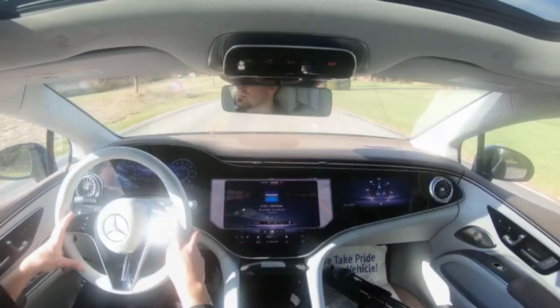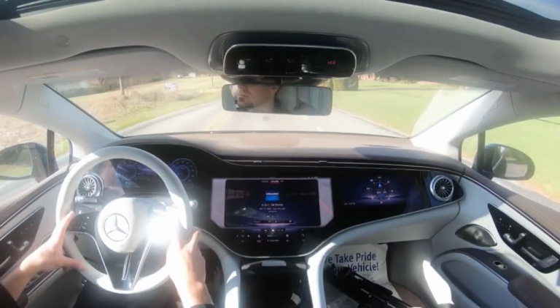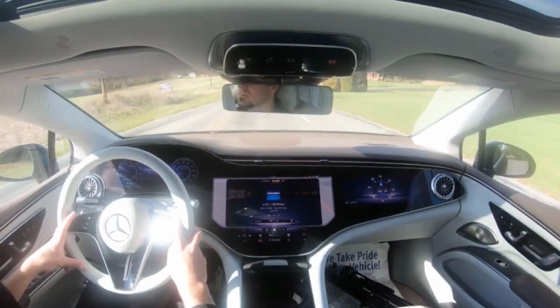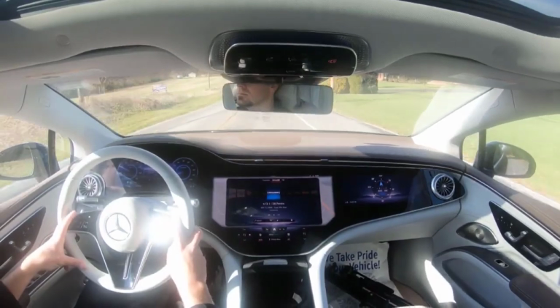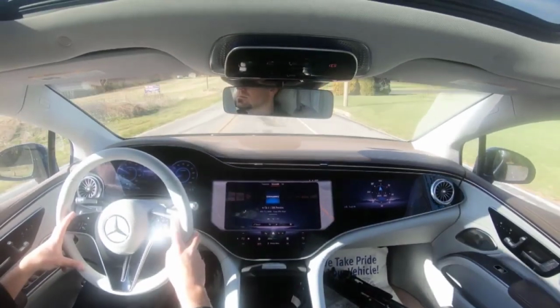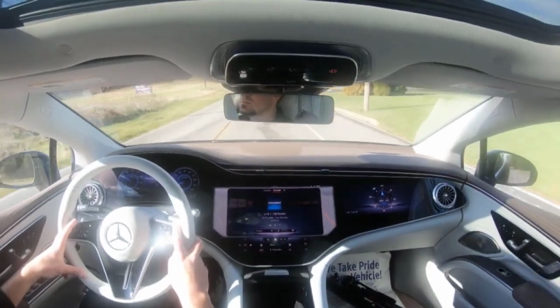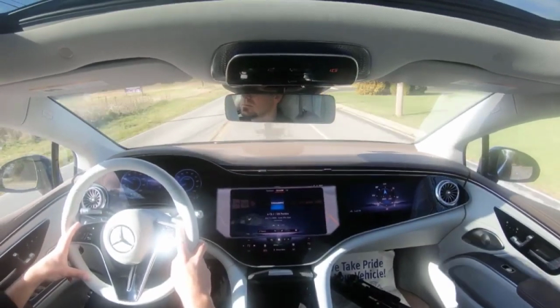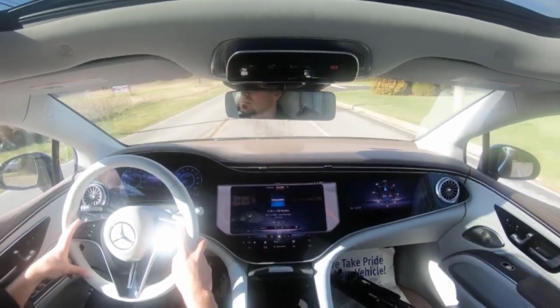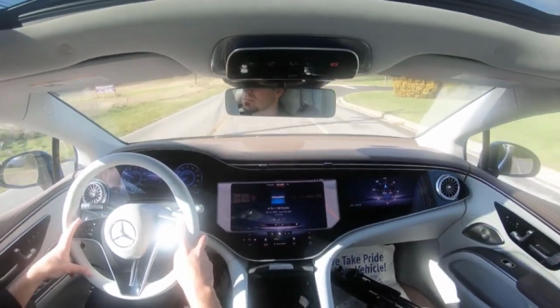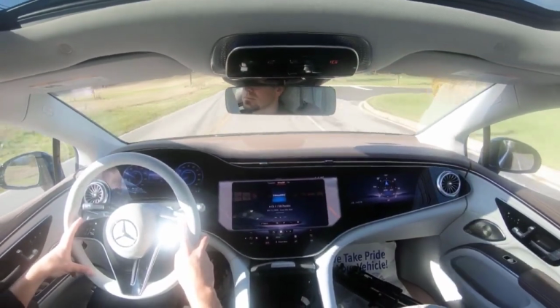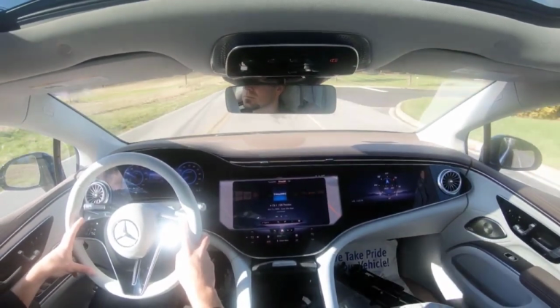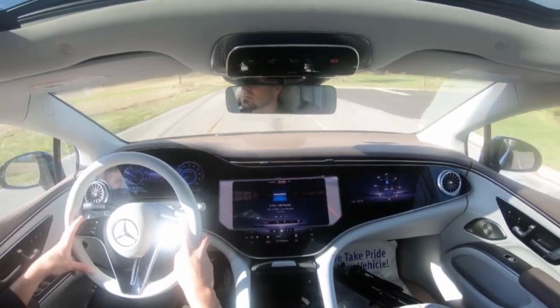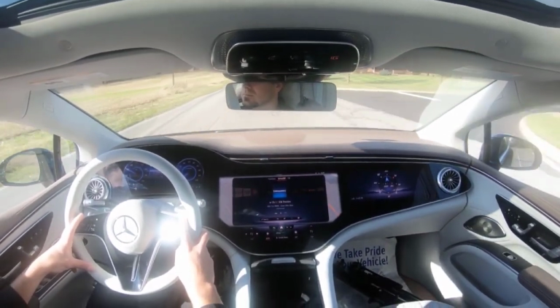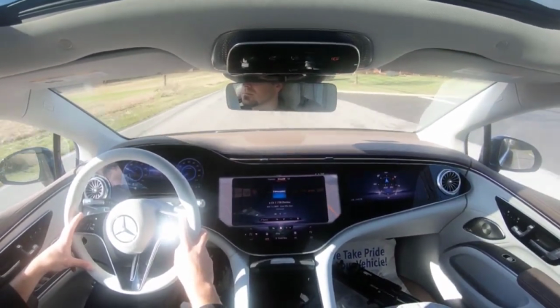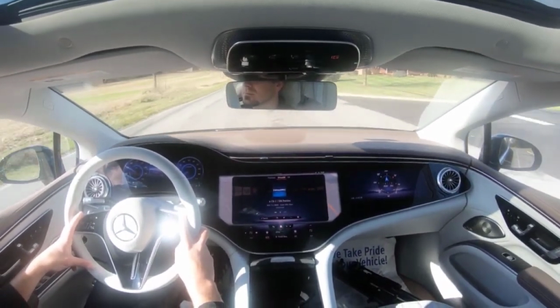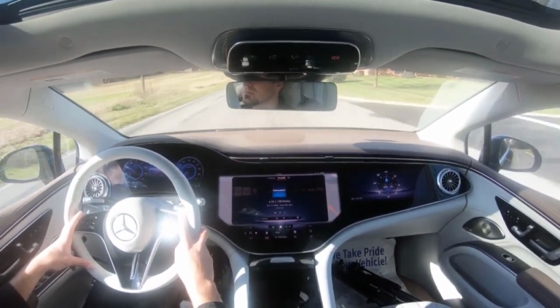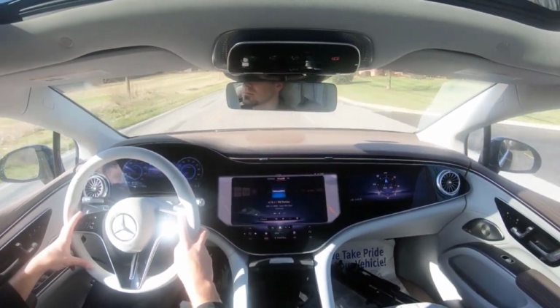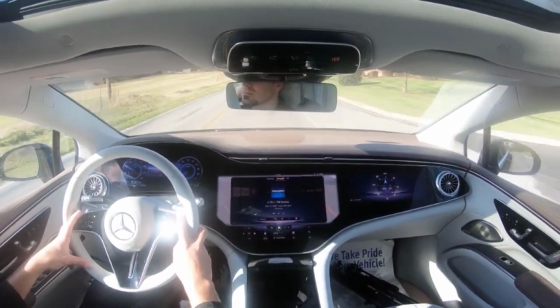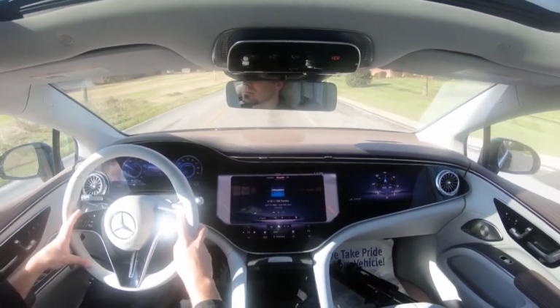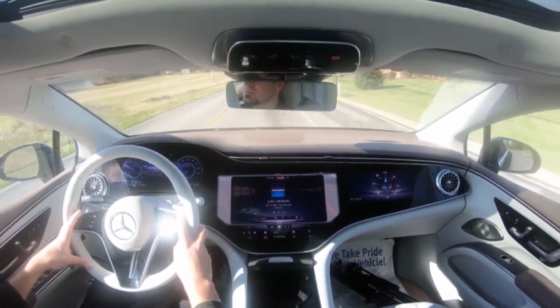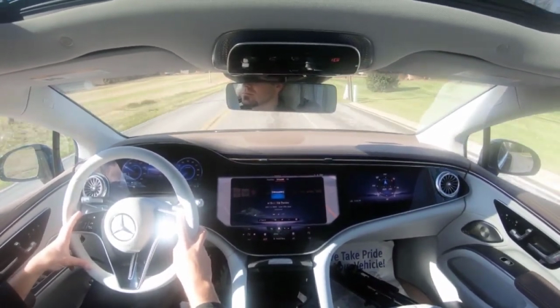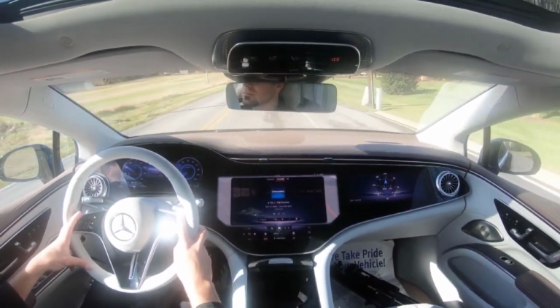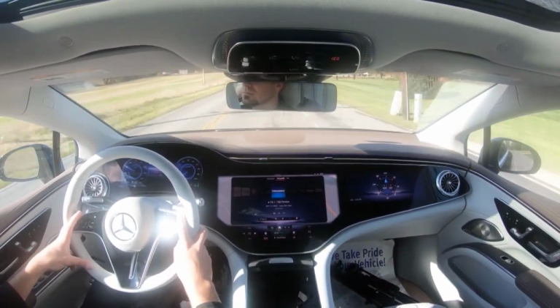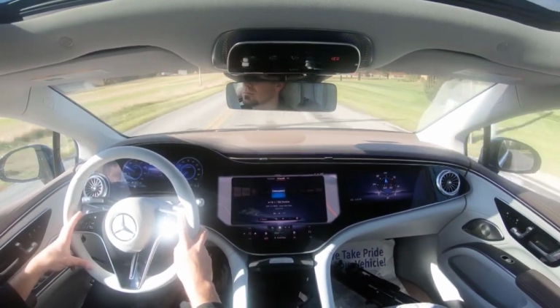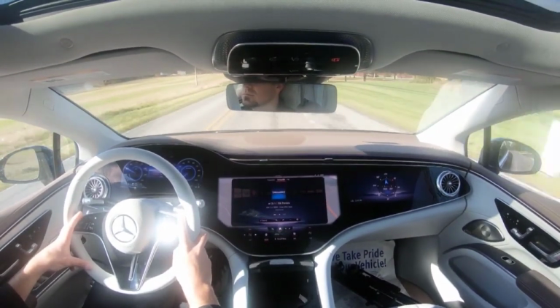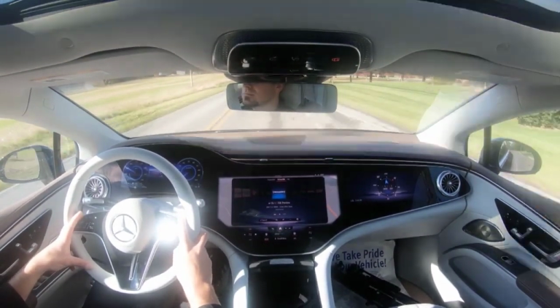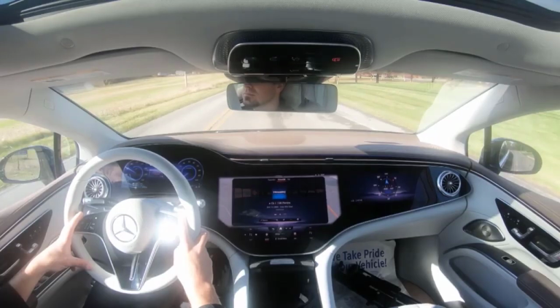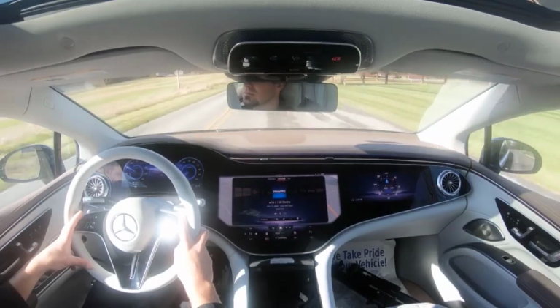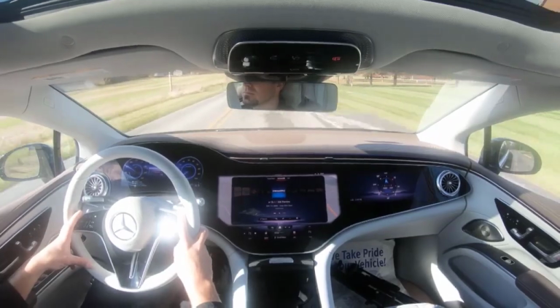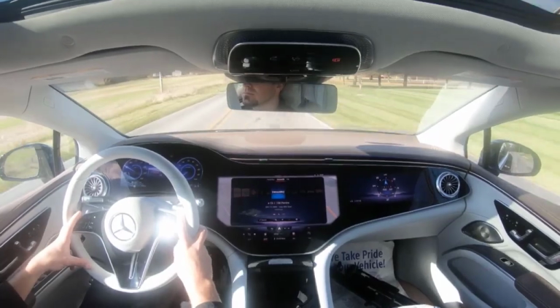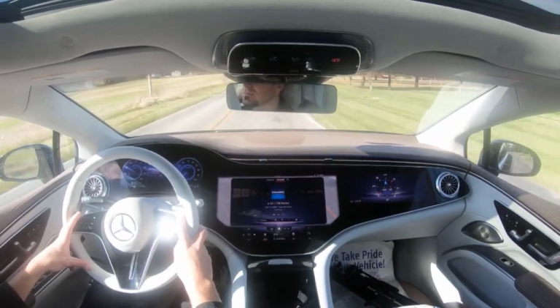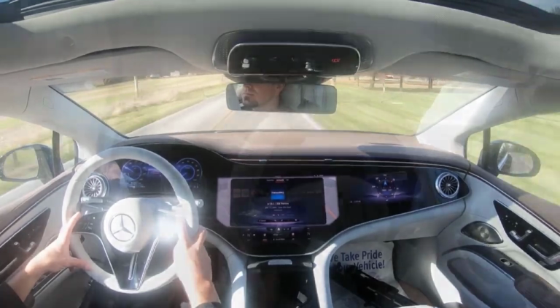Highs: impressive real-world range, luxurious appointments, generous cargo capacity.